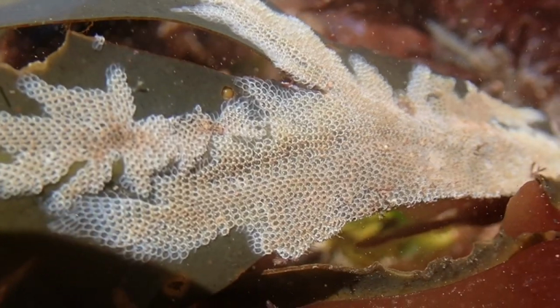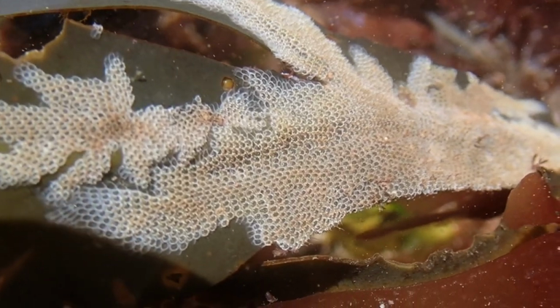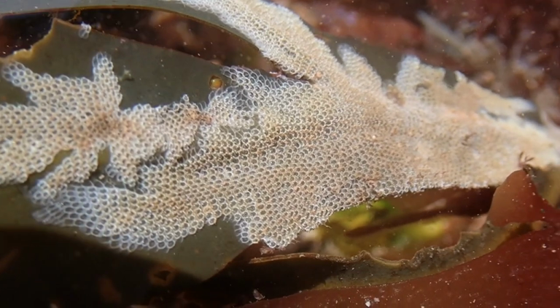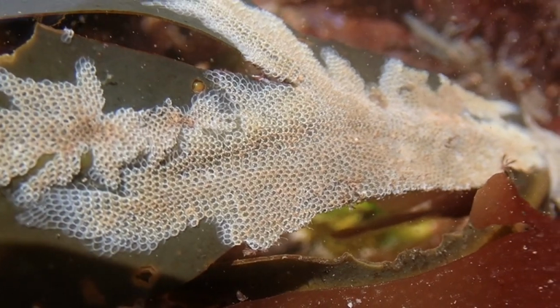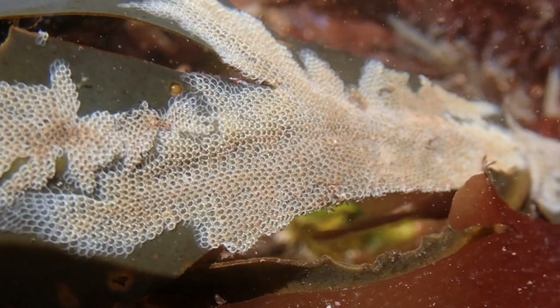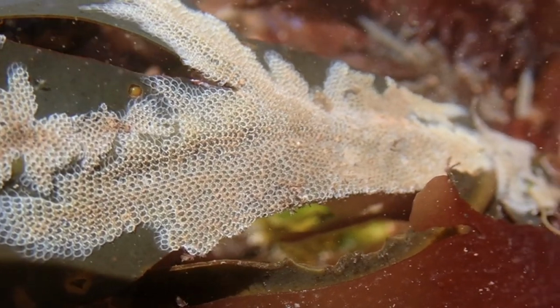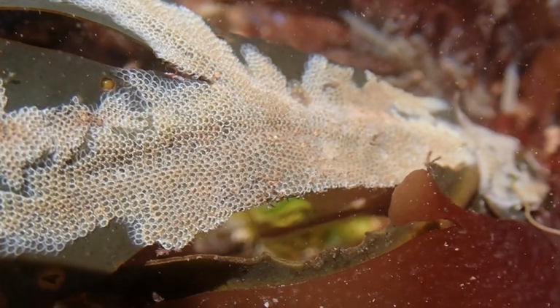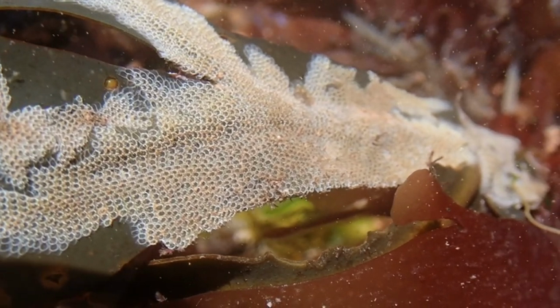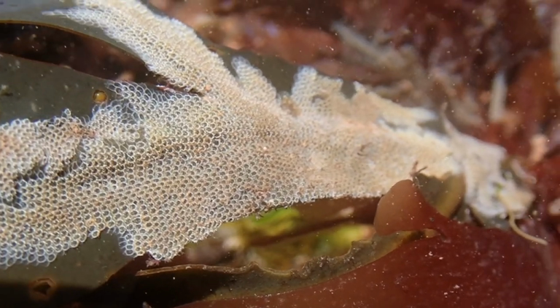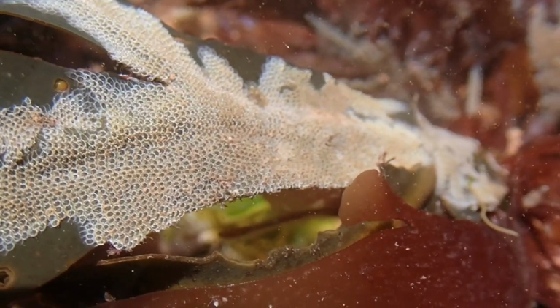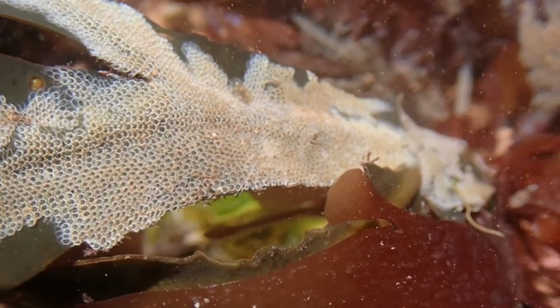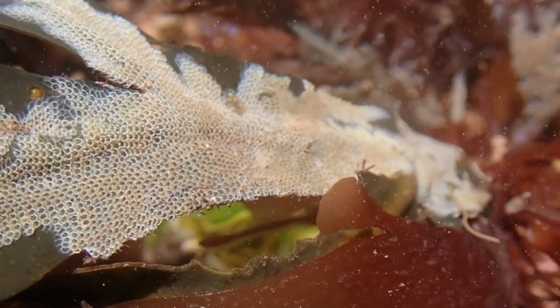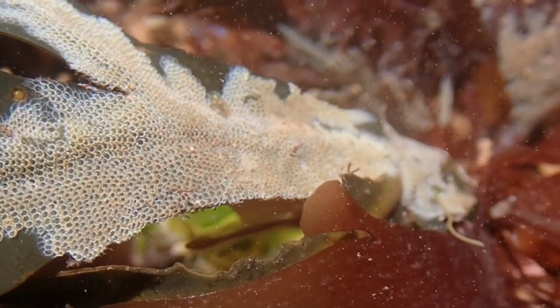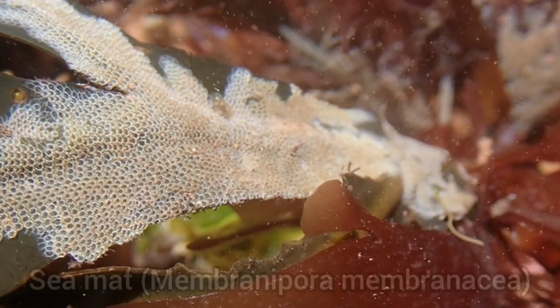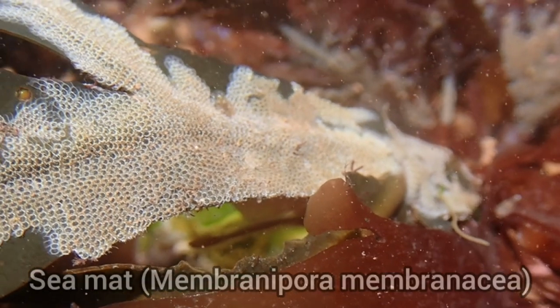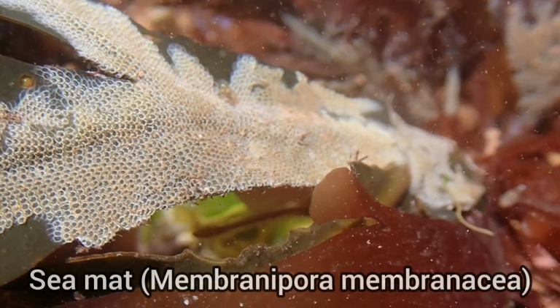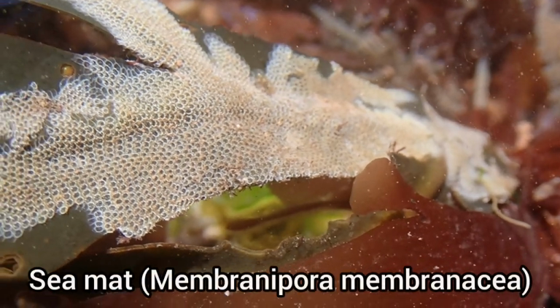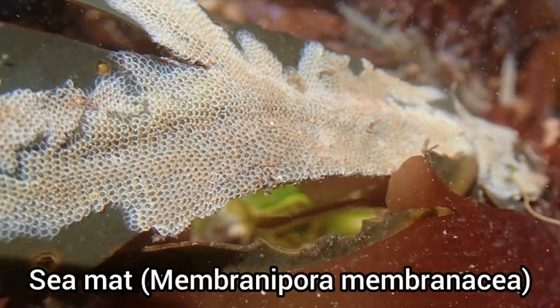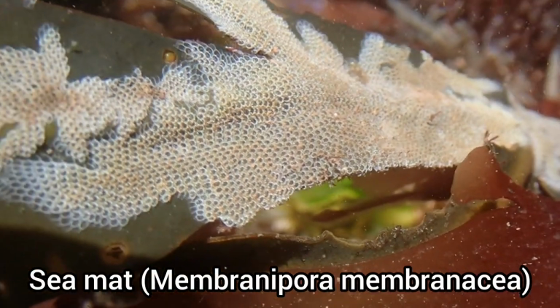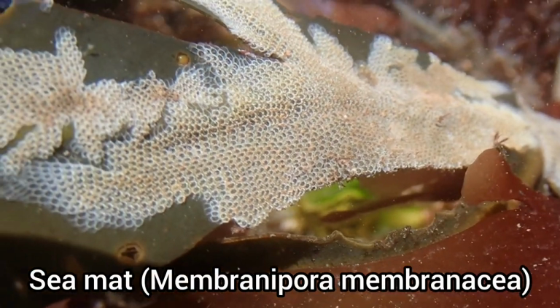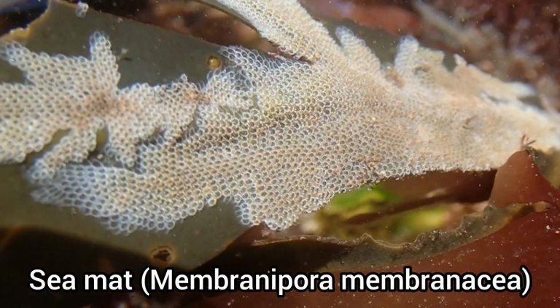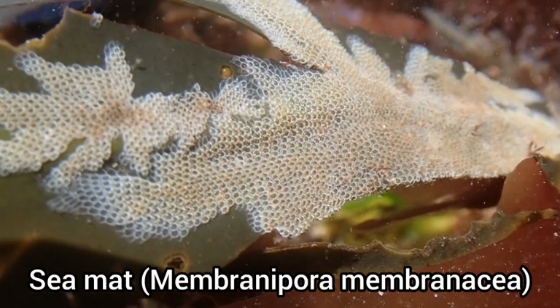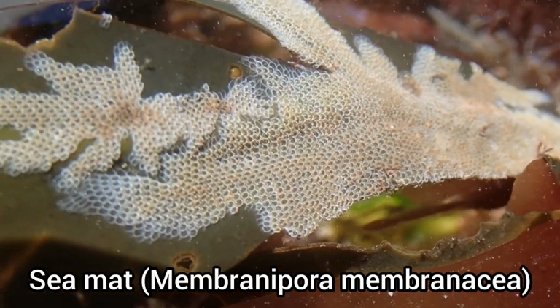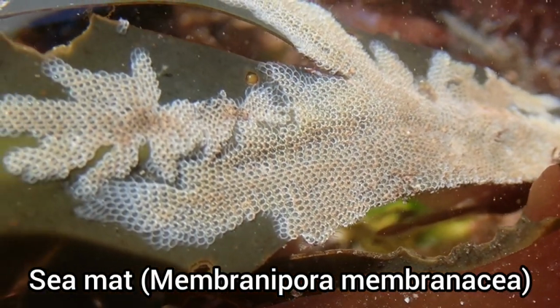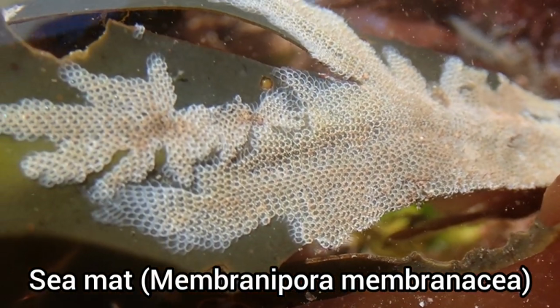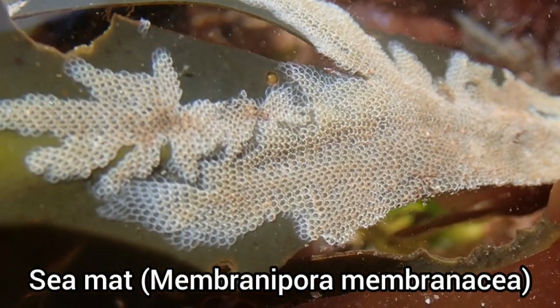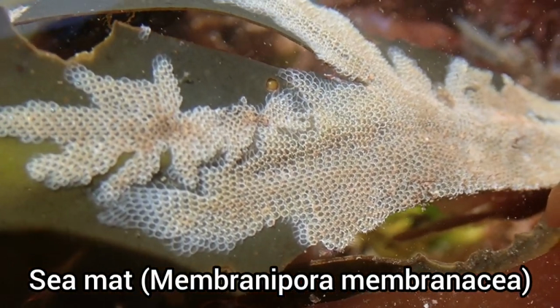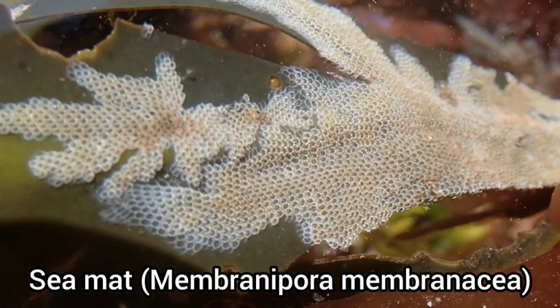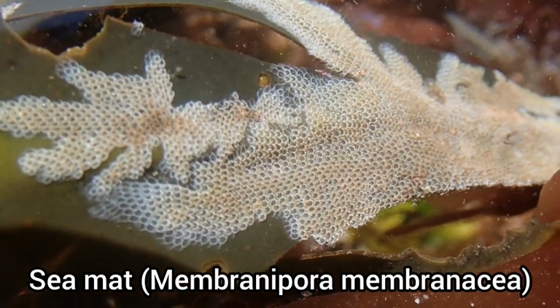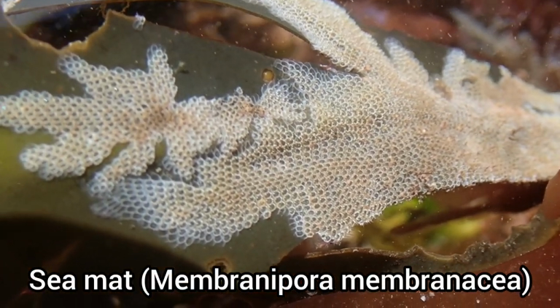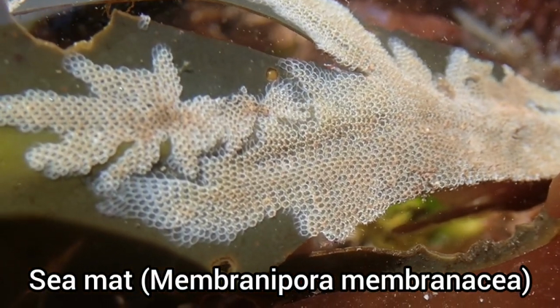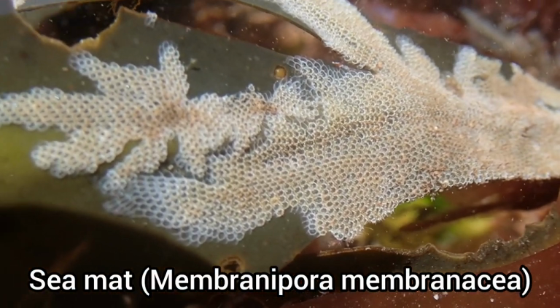This is a type of crusting bryozoan known as sea mat. It is commonly found on kelp fronds on the lower shore.